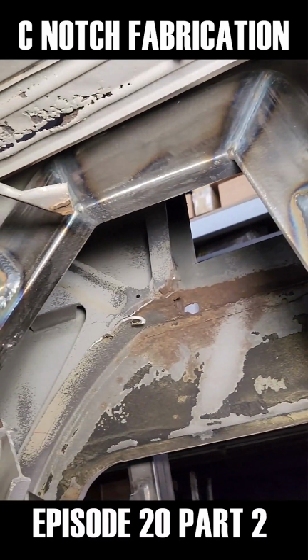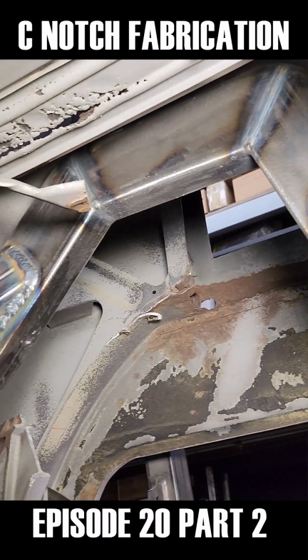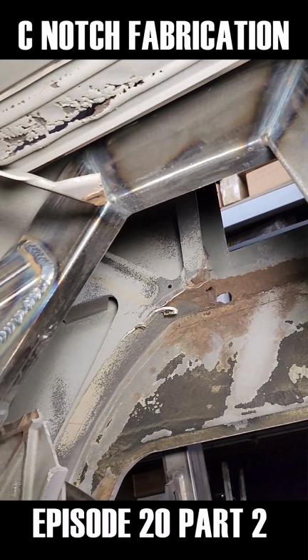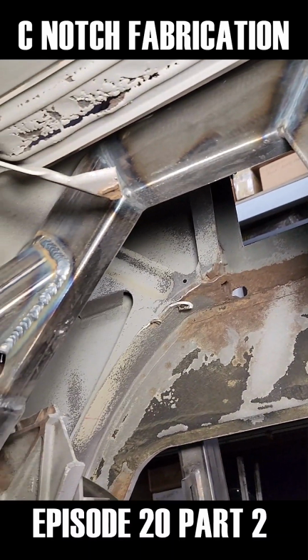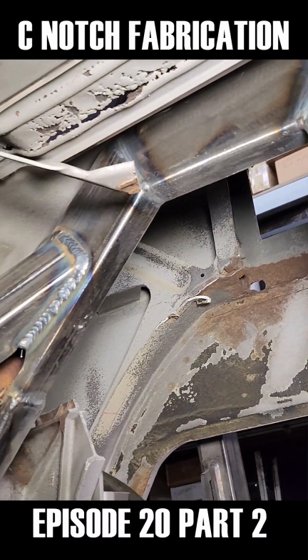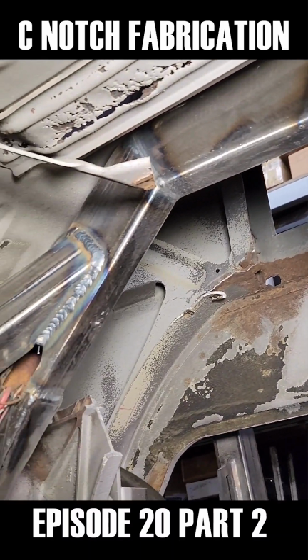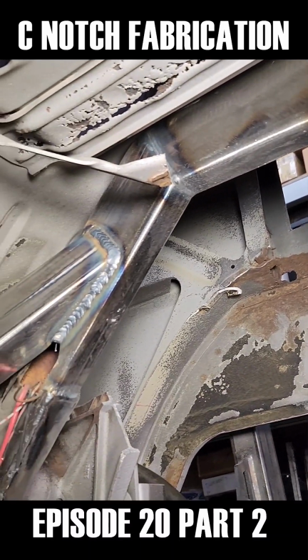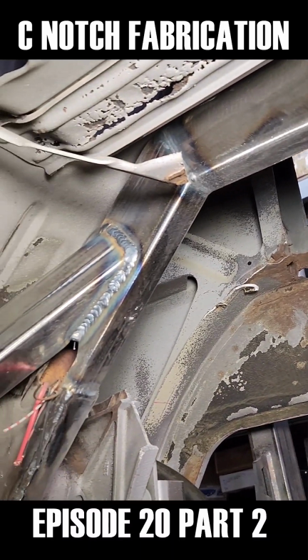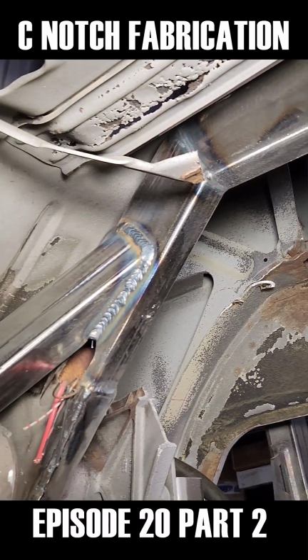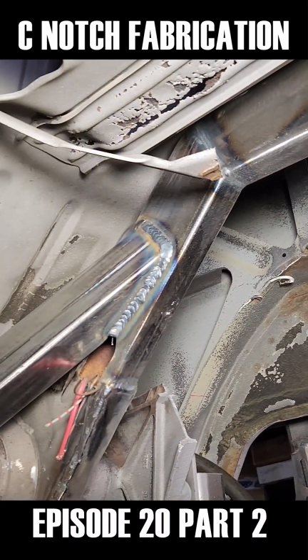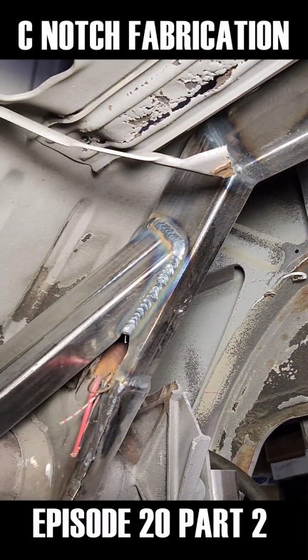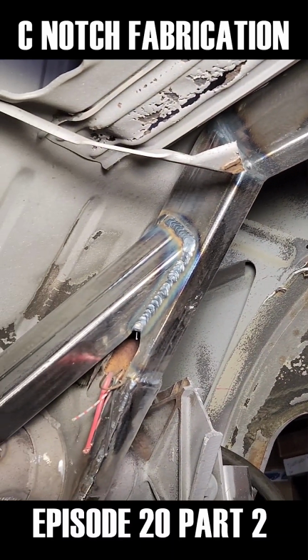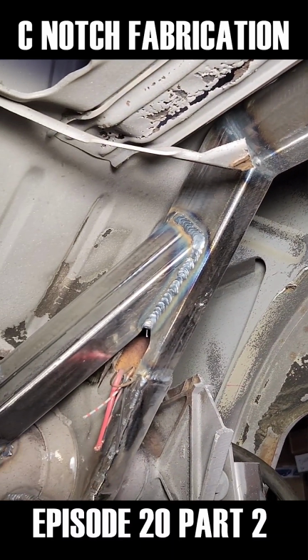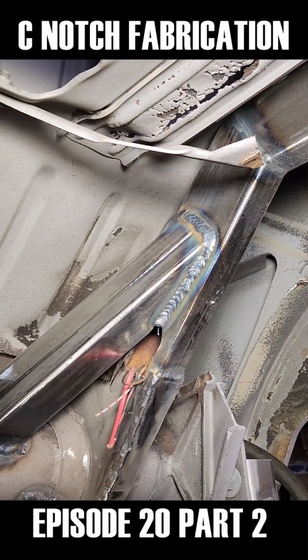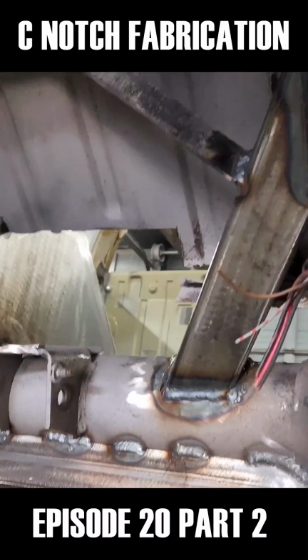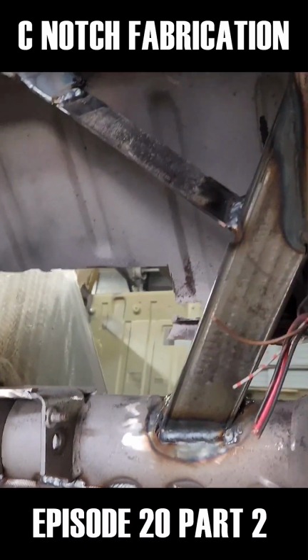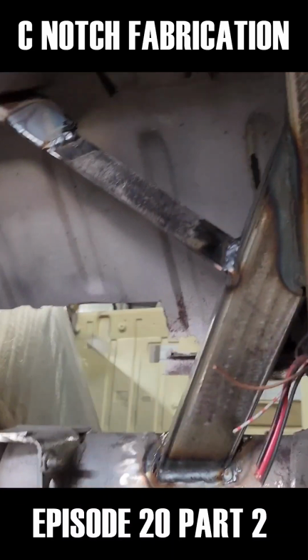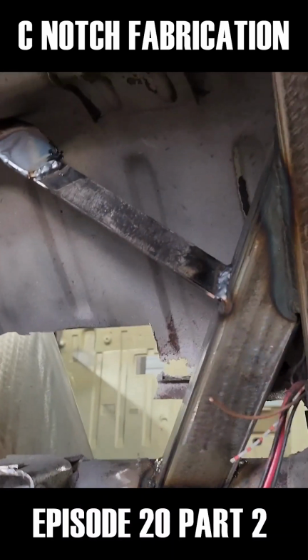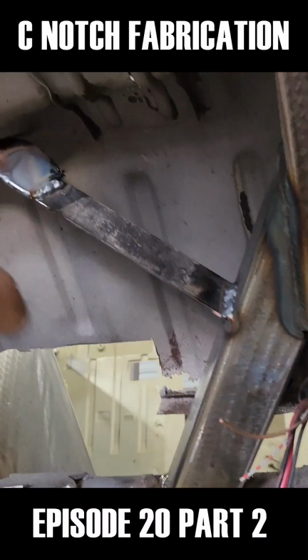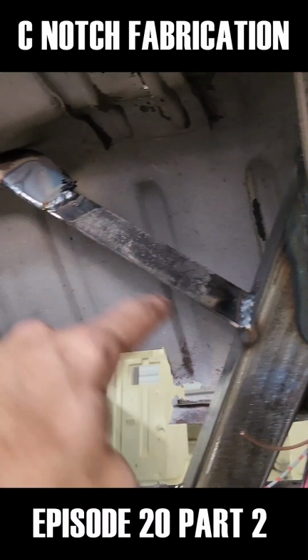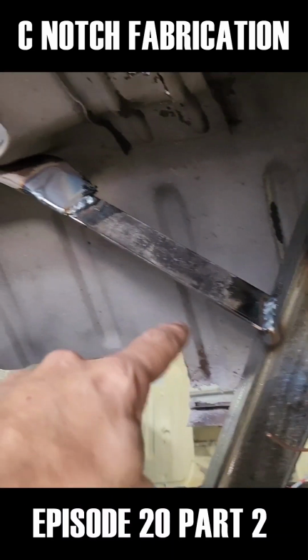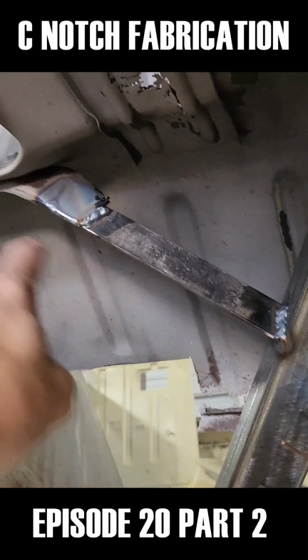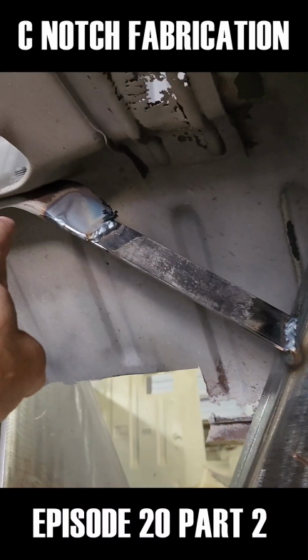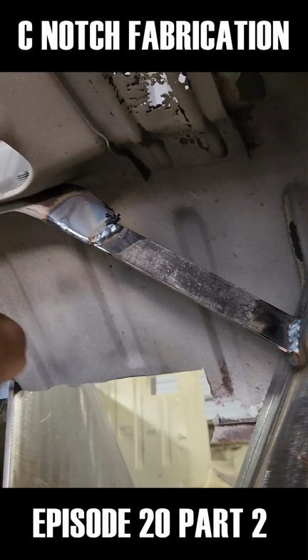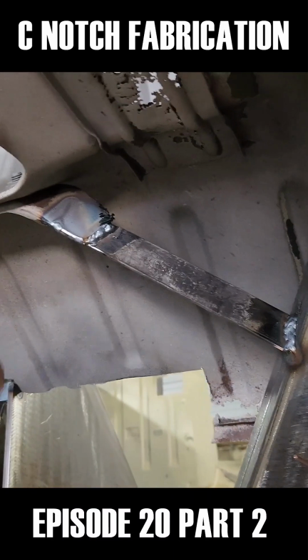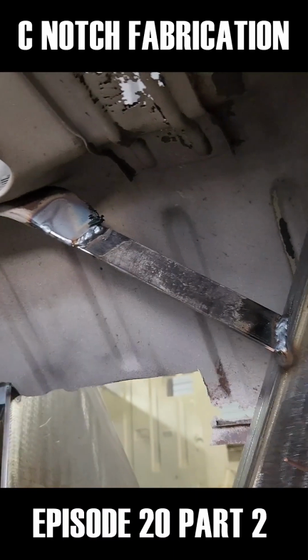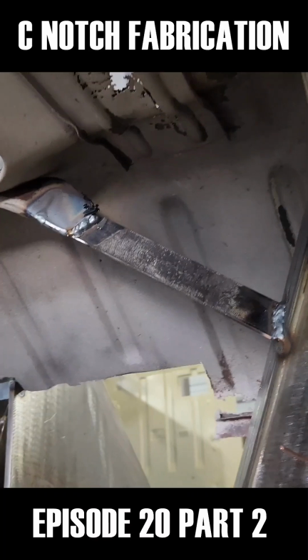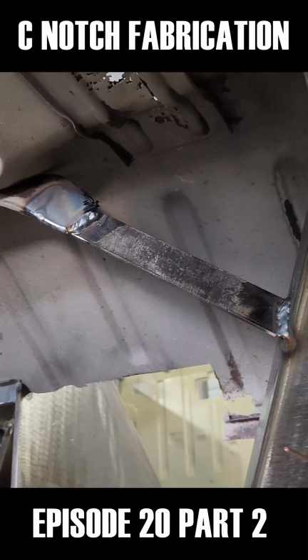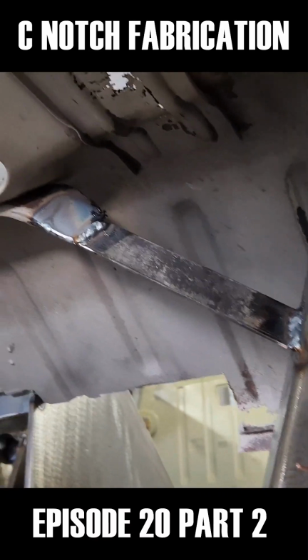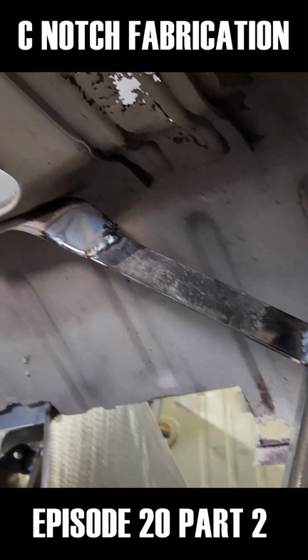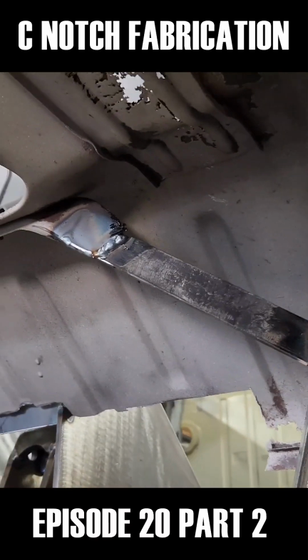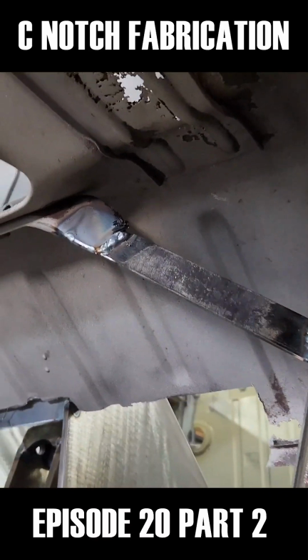Ground in. I just added the gas tank brace that I forgot about.